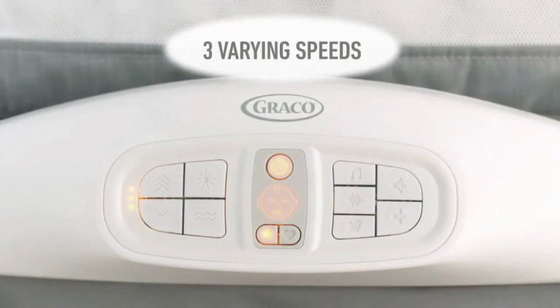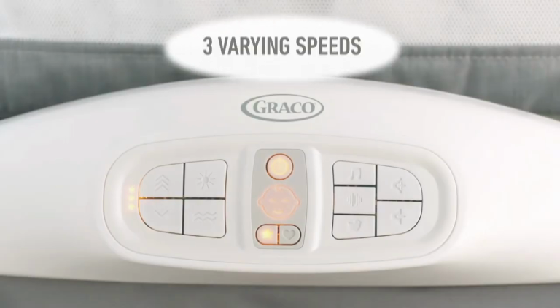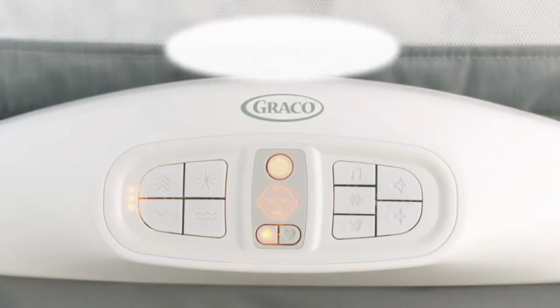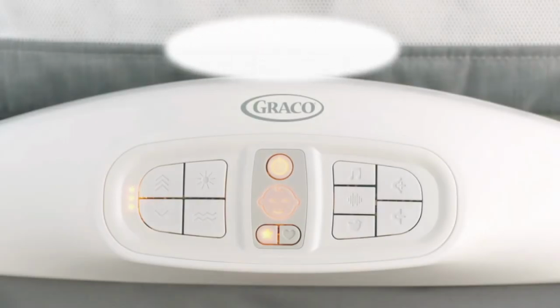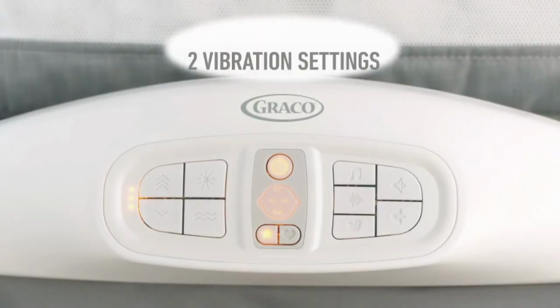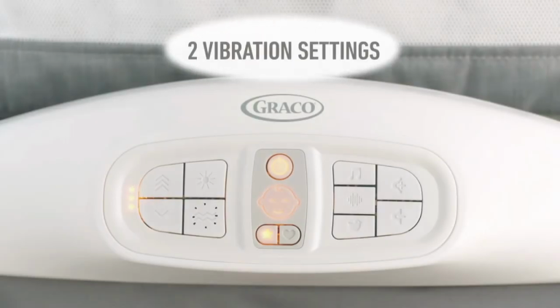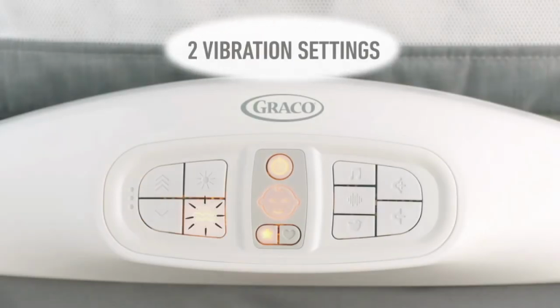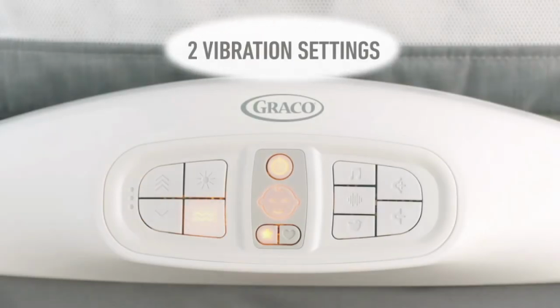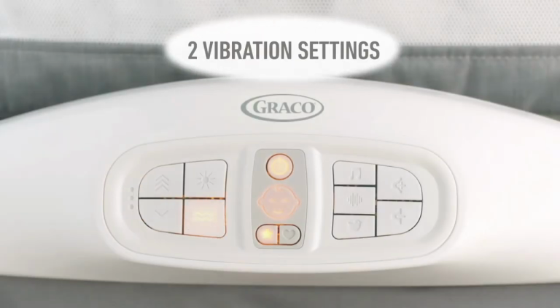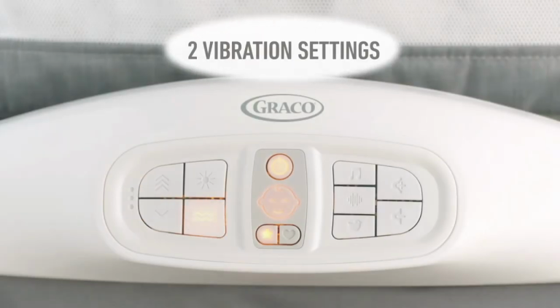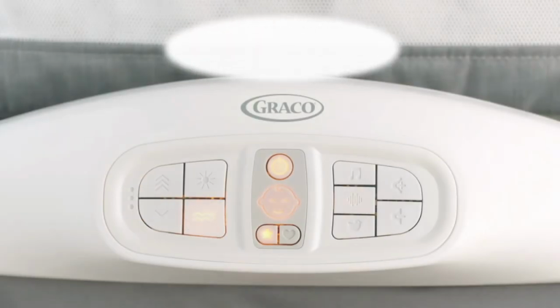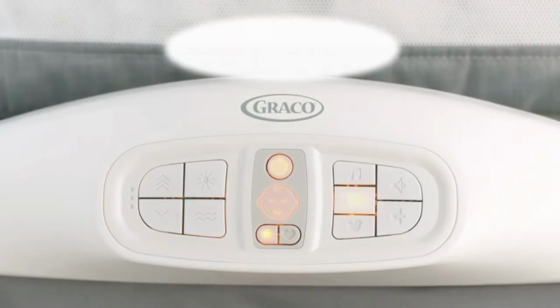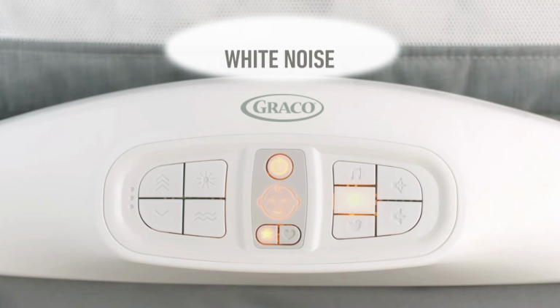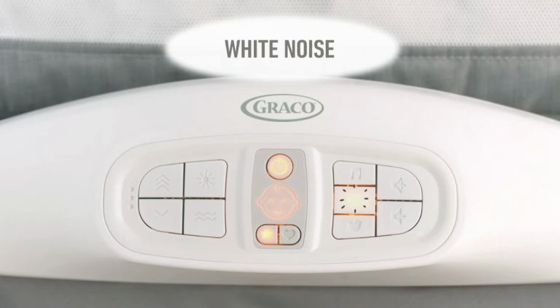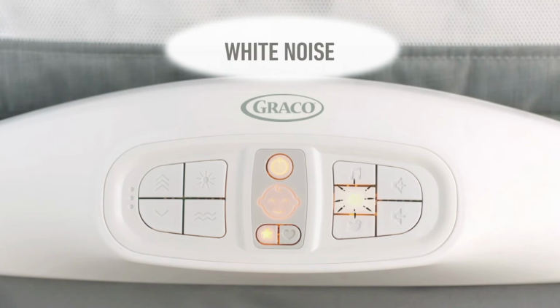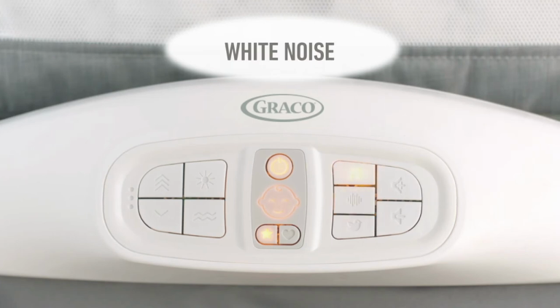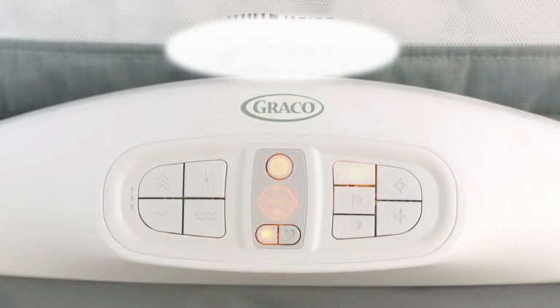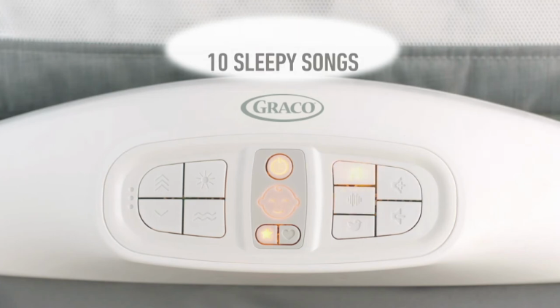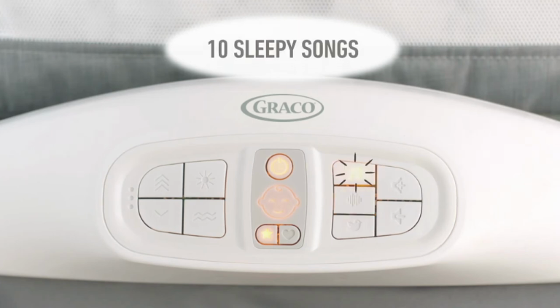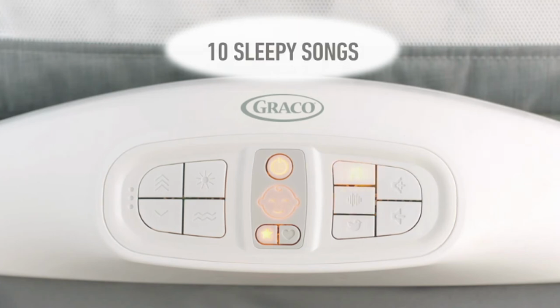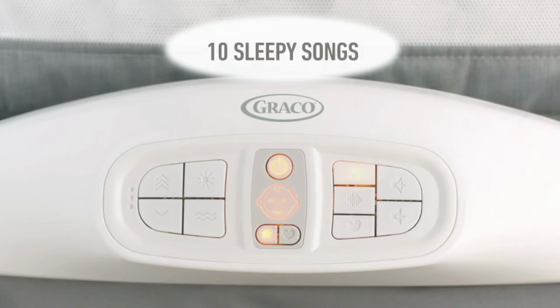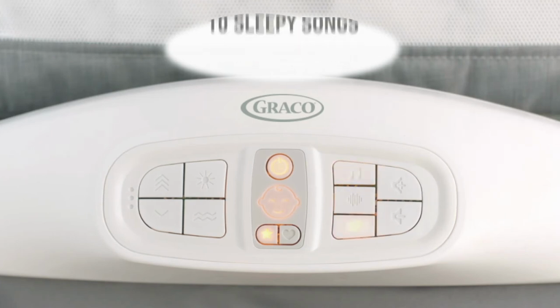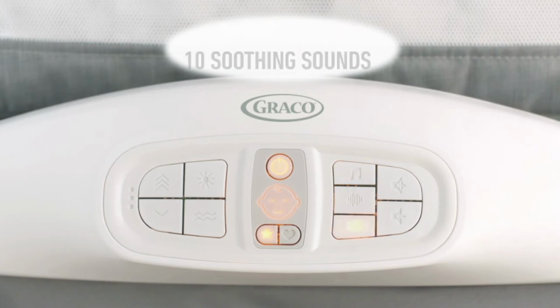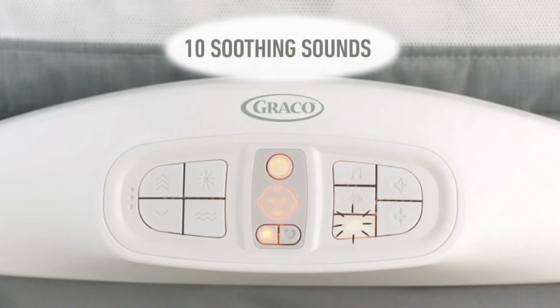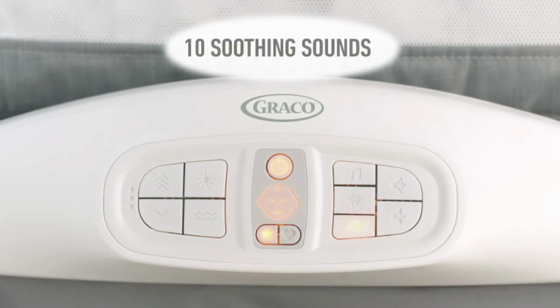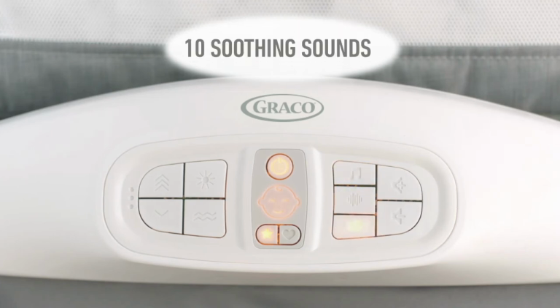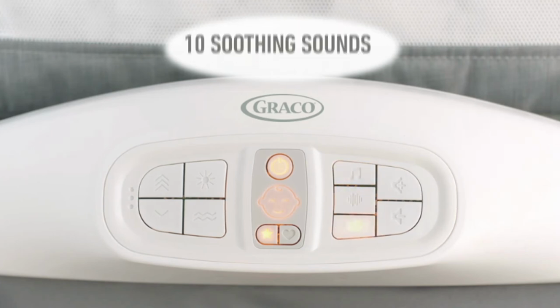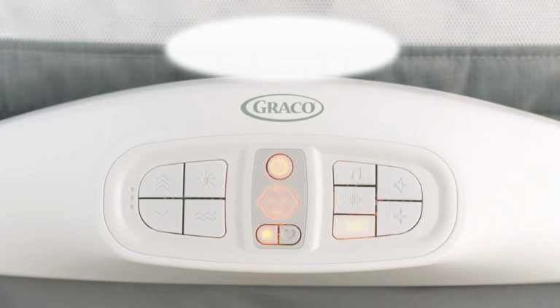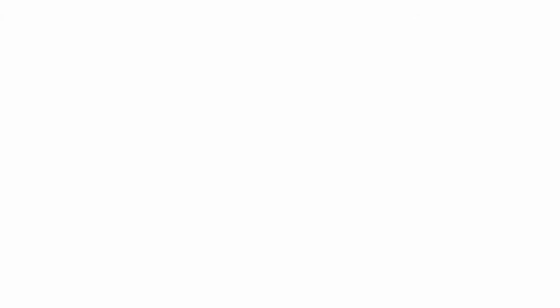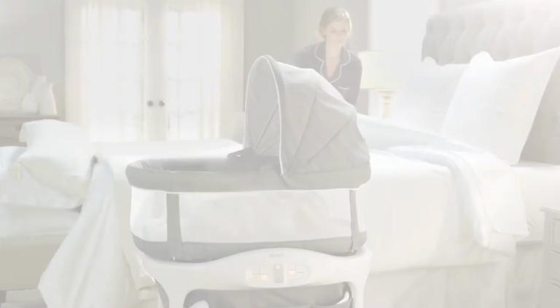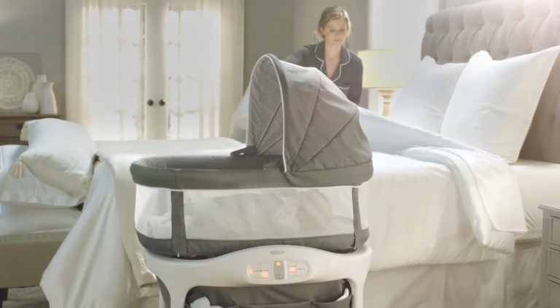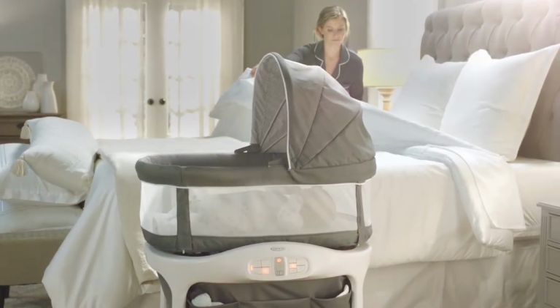The soothing settings include 3 speeds for automatic motion, 2 vibration settings, white noise, 10 sleepy songs, and 10 soothing sounds.